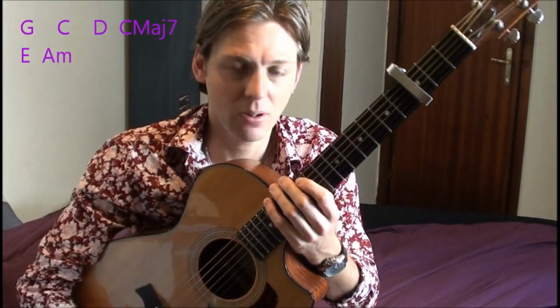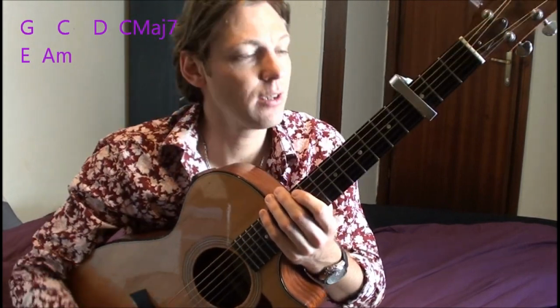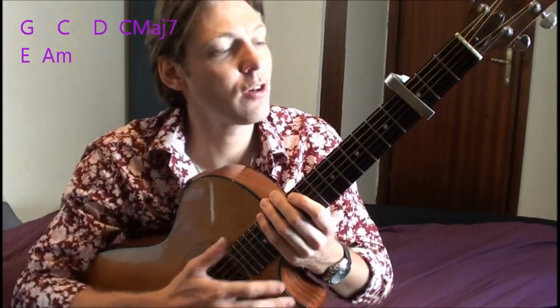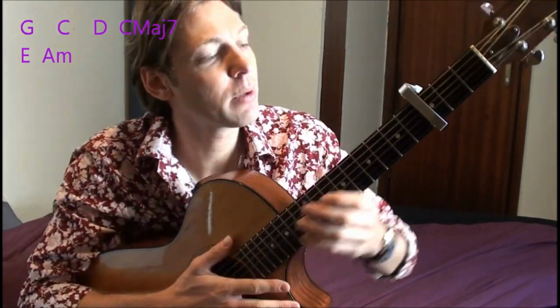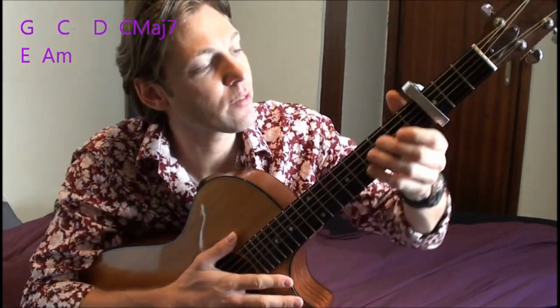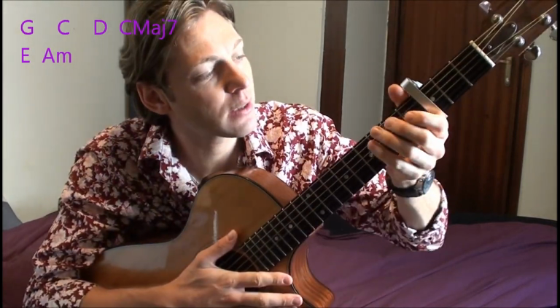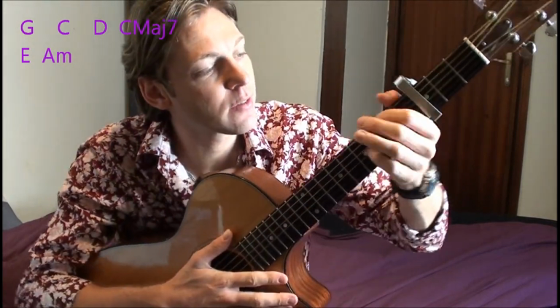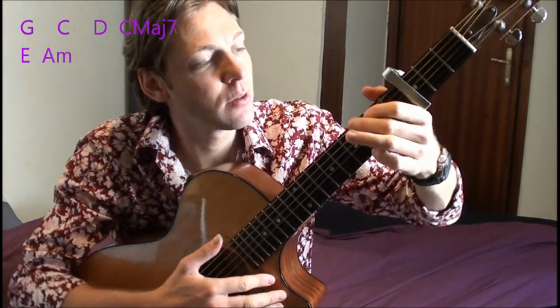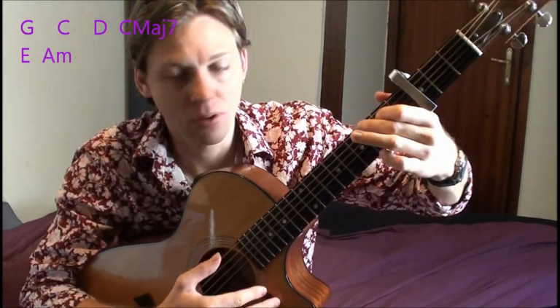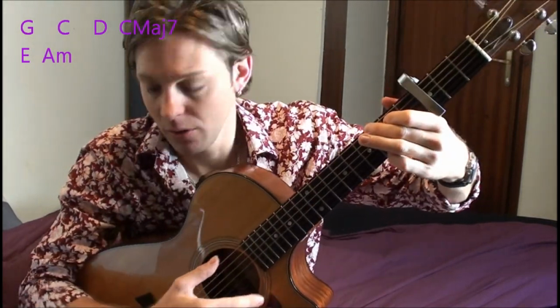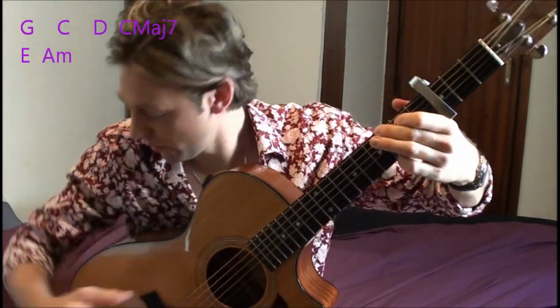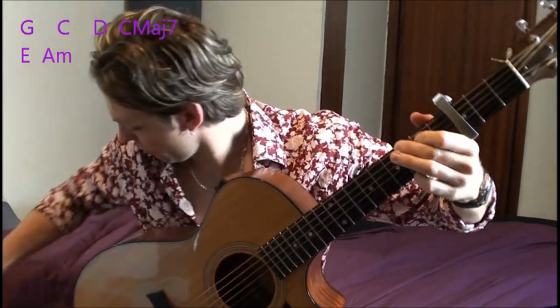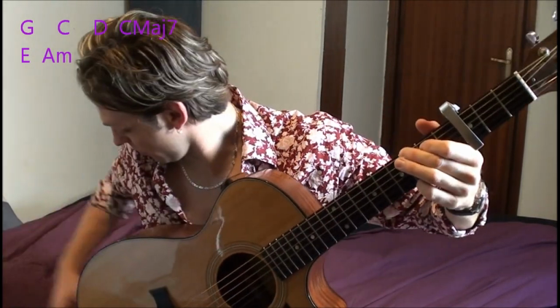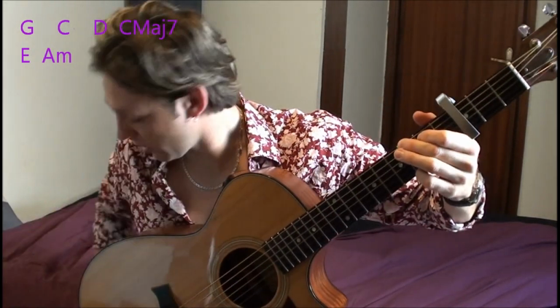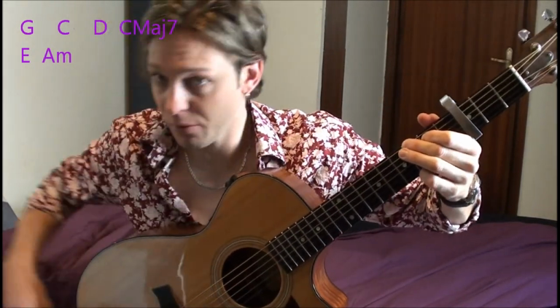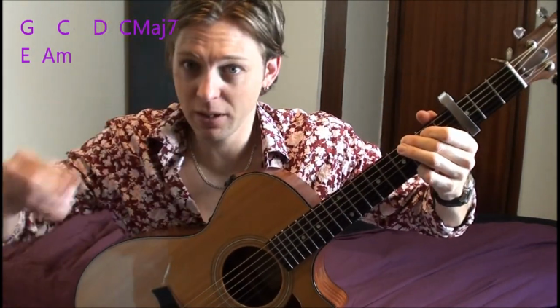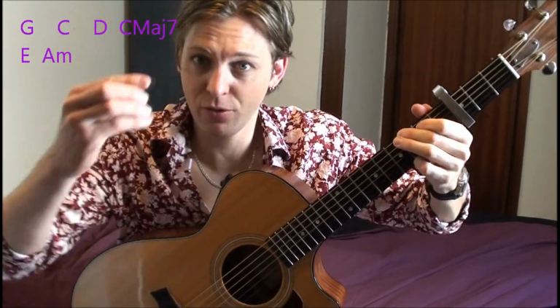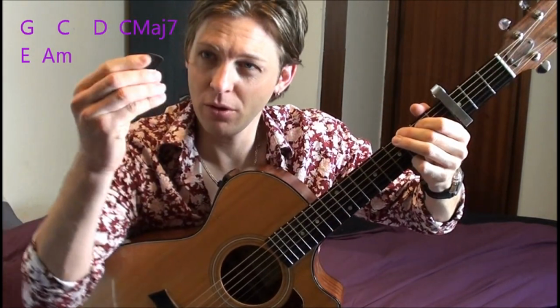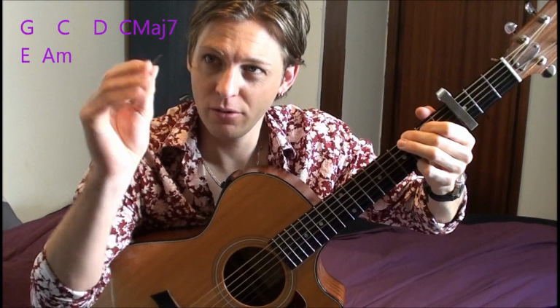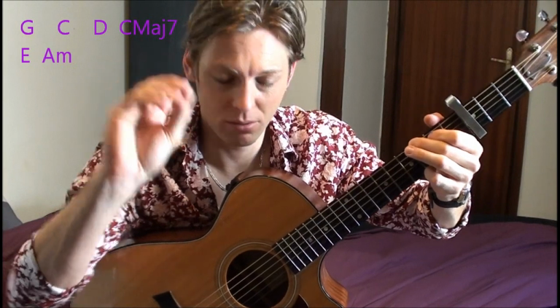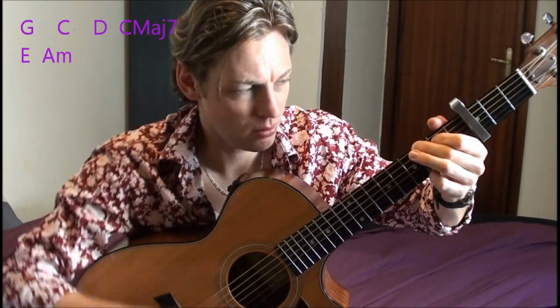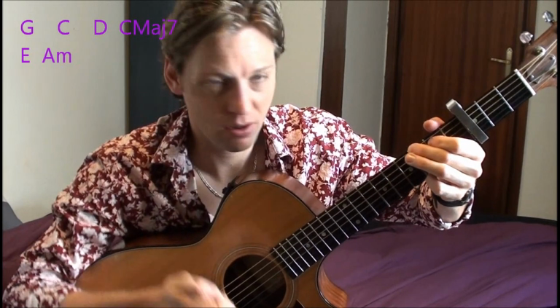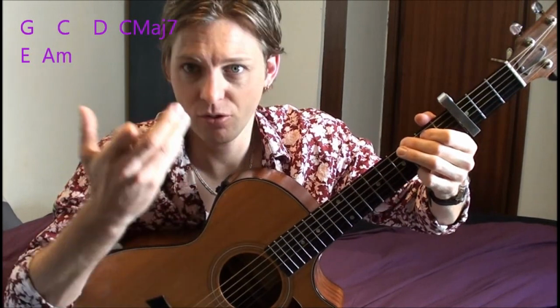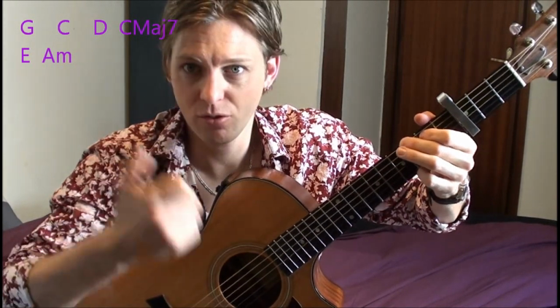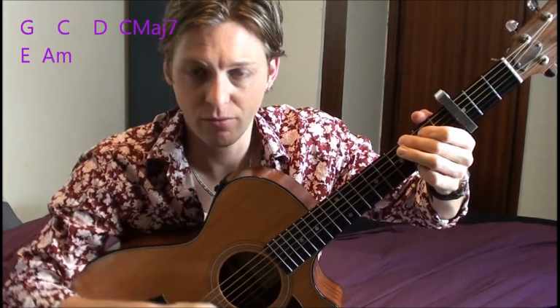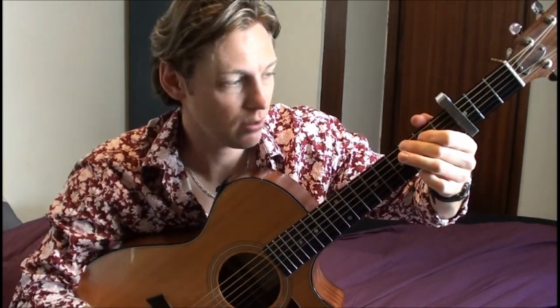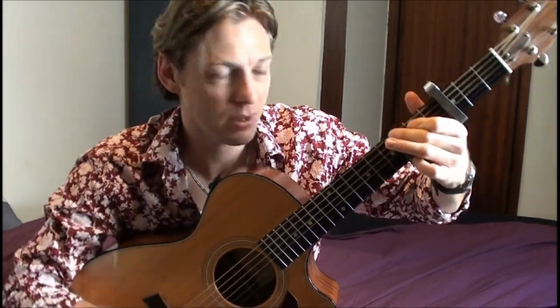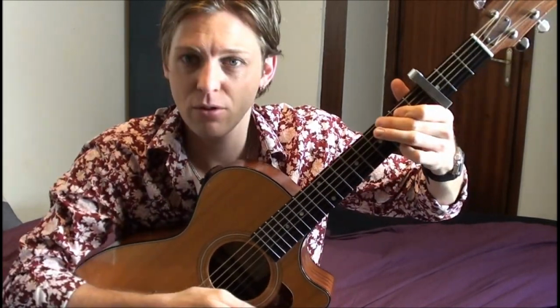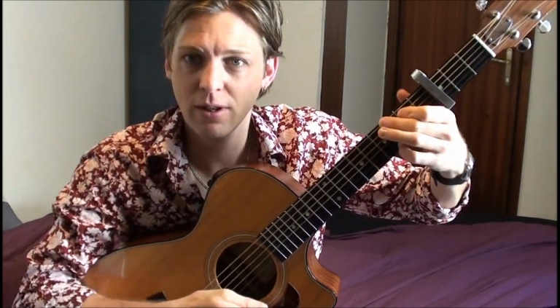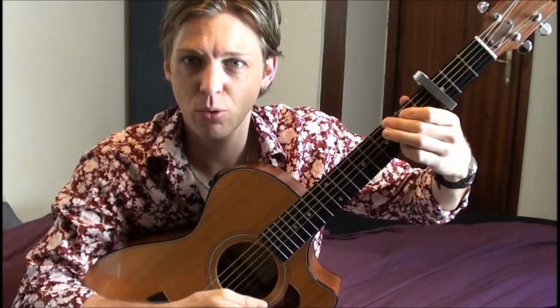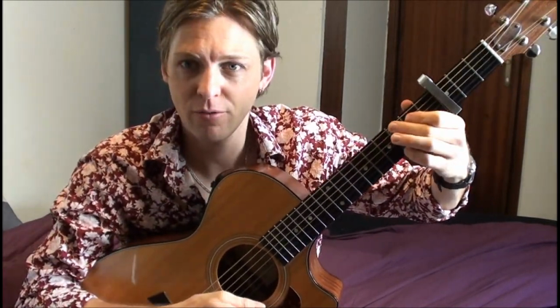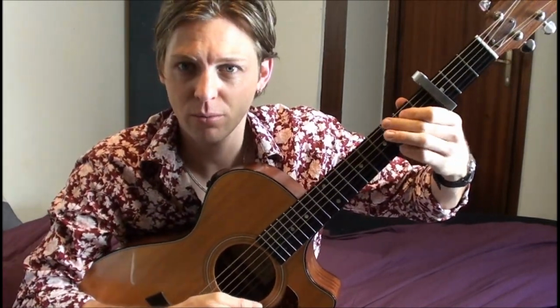And the song begins like this. So you can use a pick if you want to, or you can just use your fingers, whatever you find more comfortable.